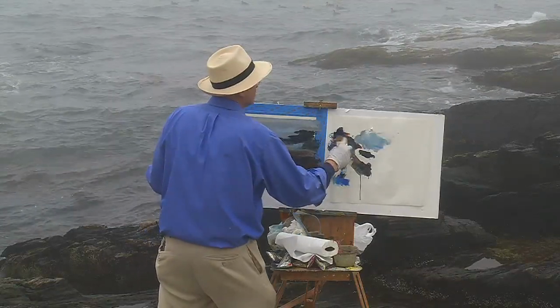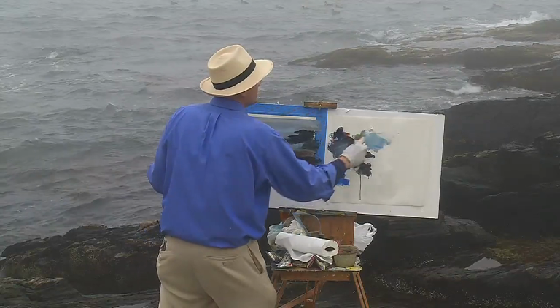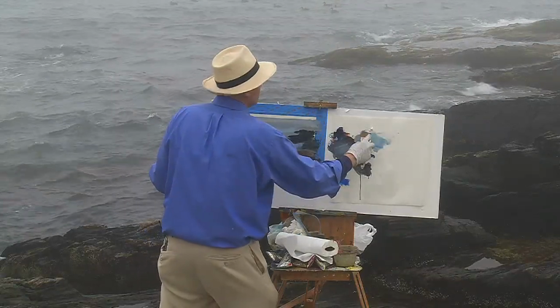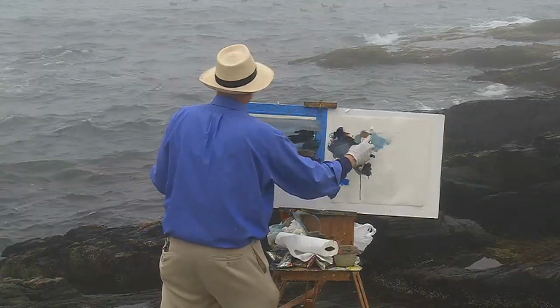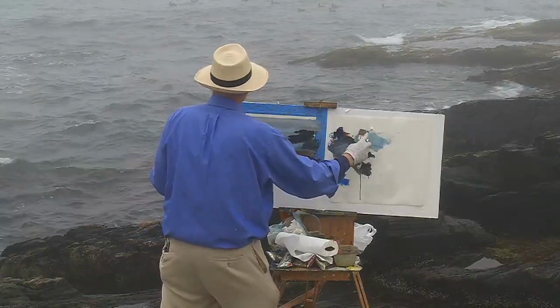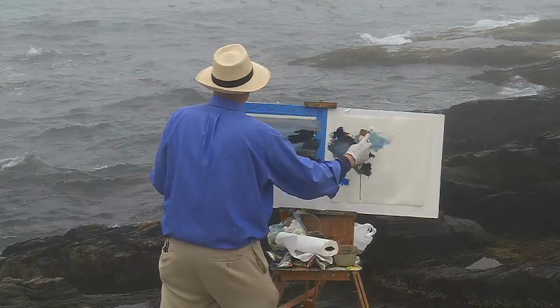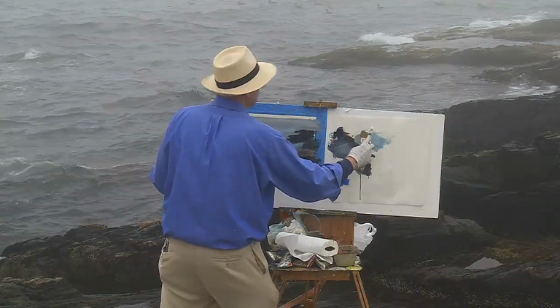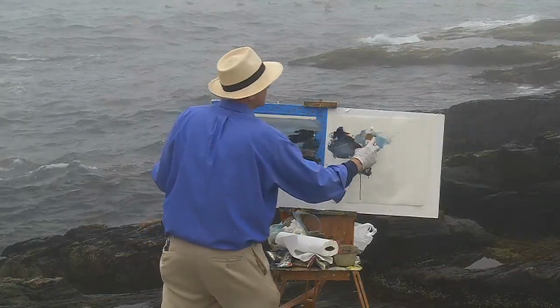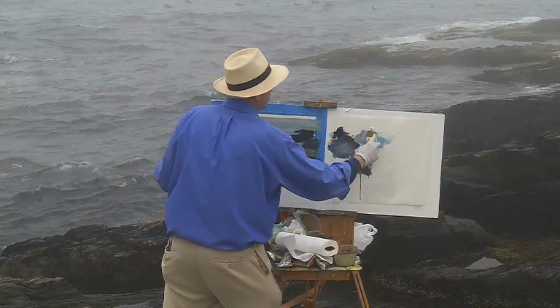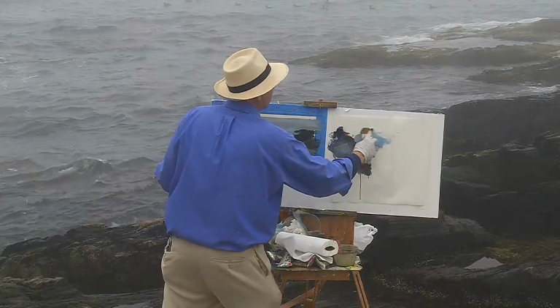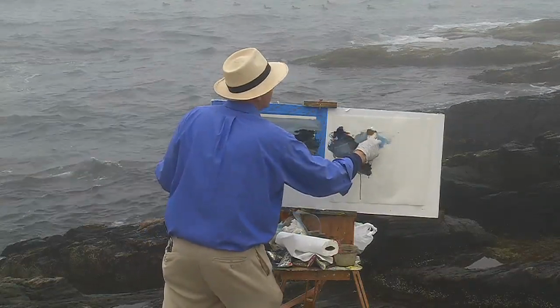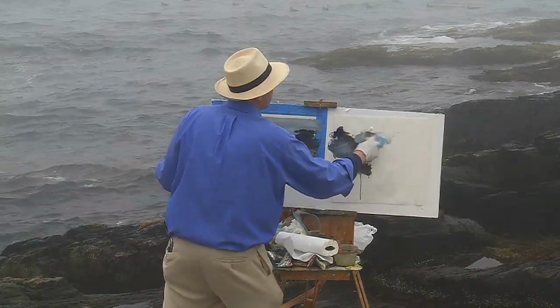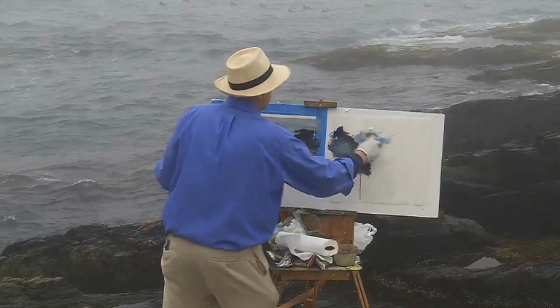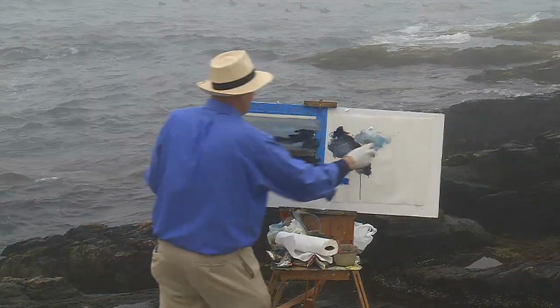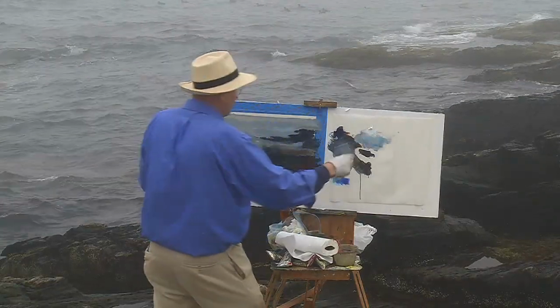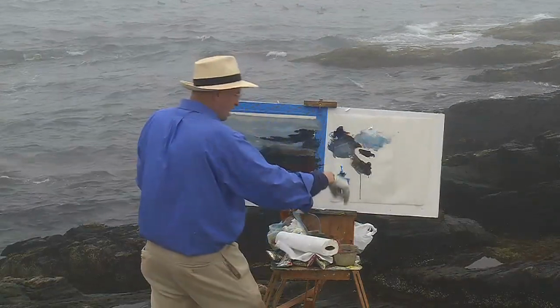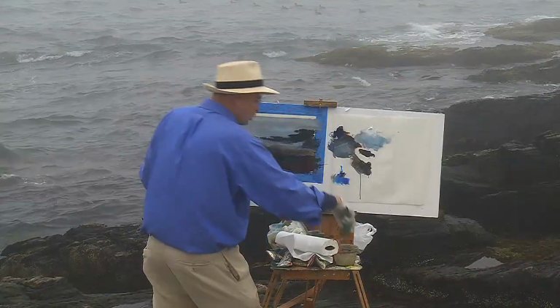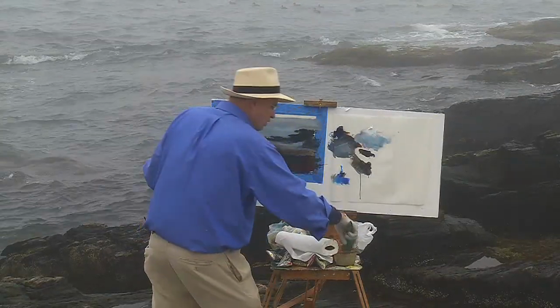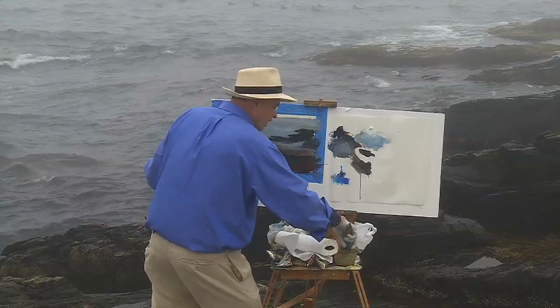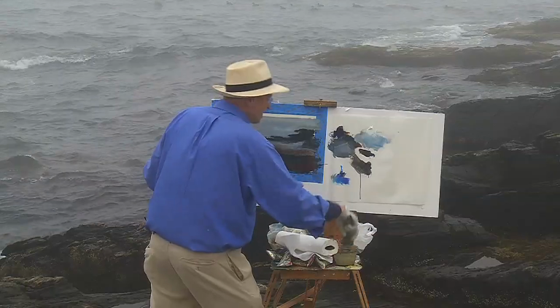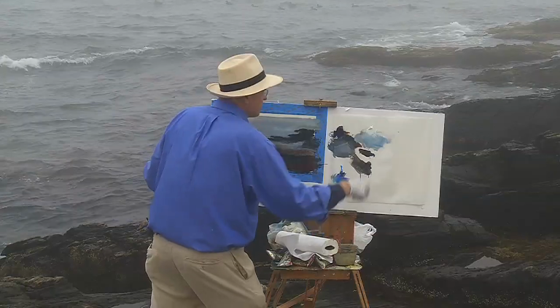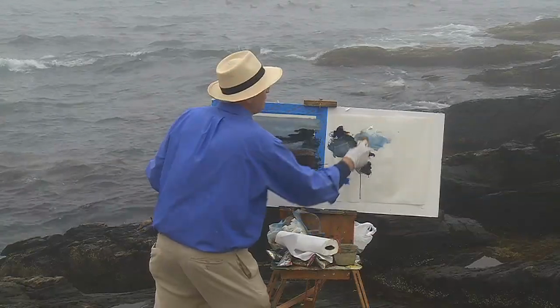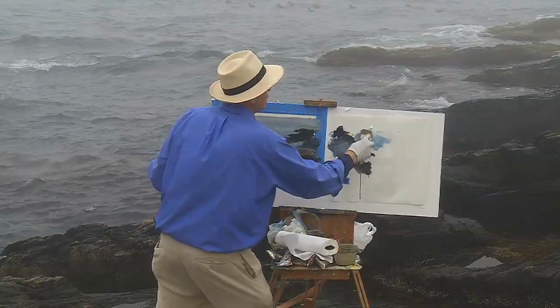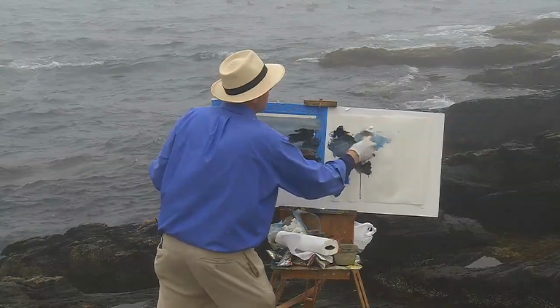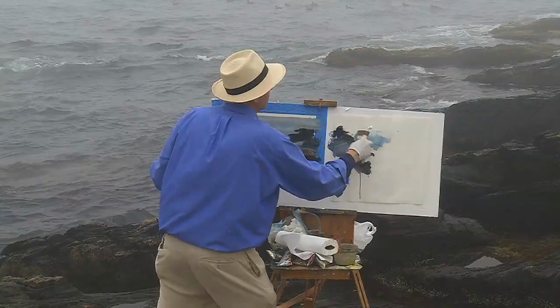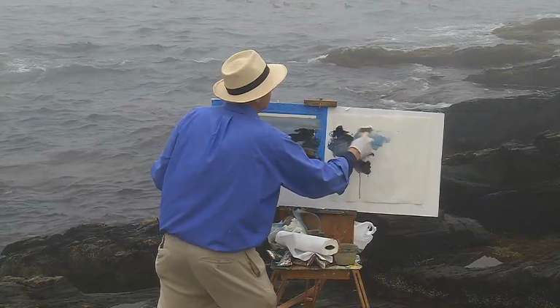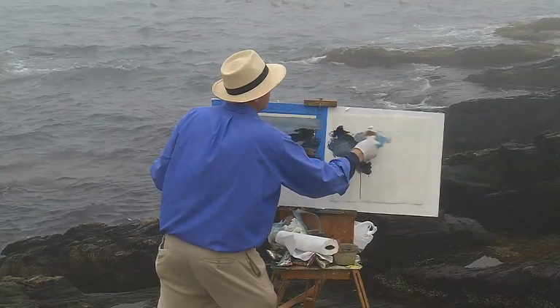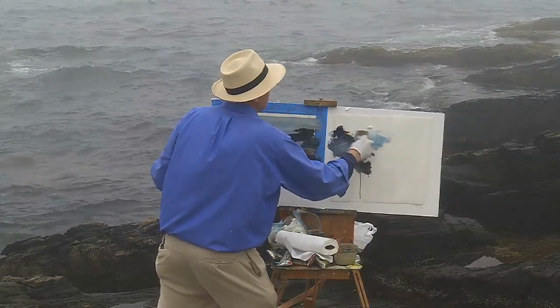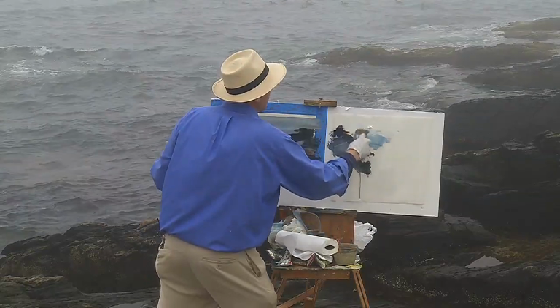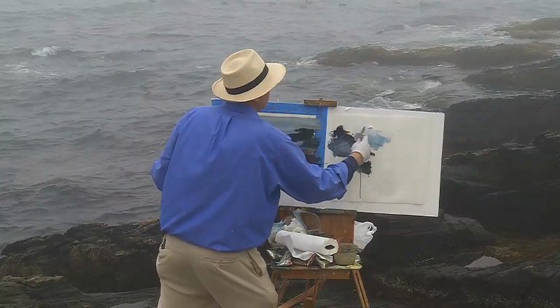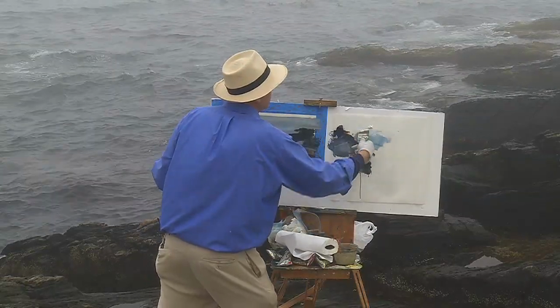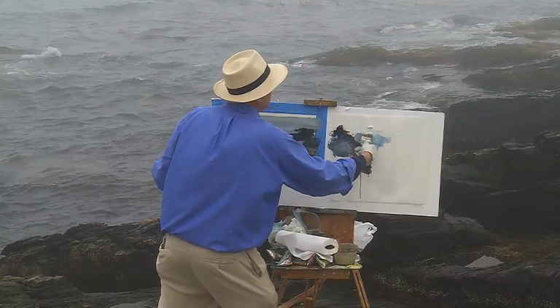As Turner liked to say, you could make a light dark, or a dark light, by what you put next to it.